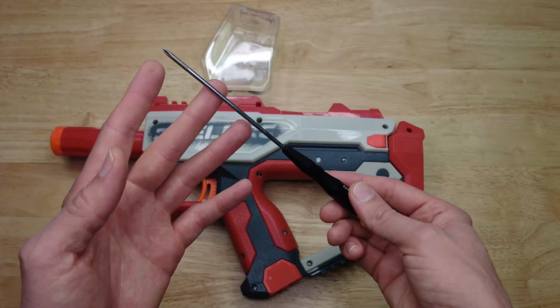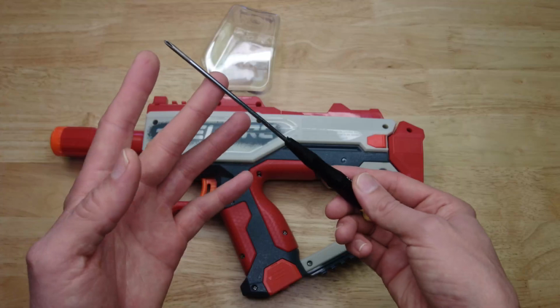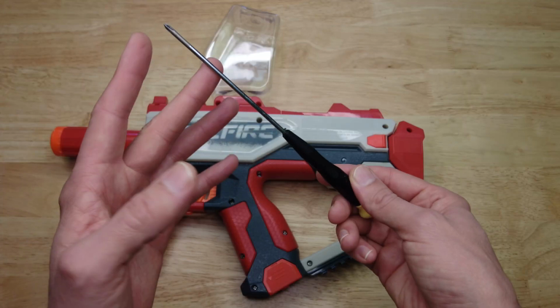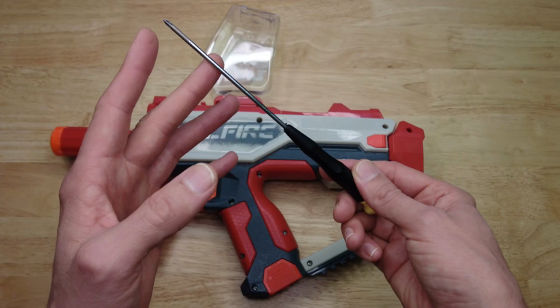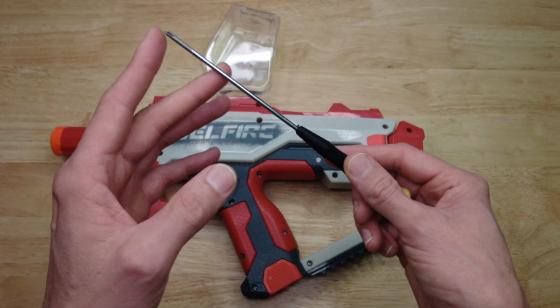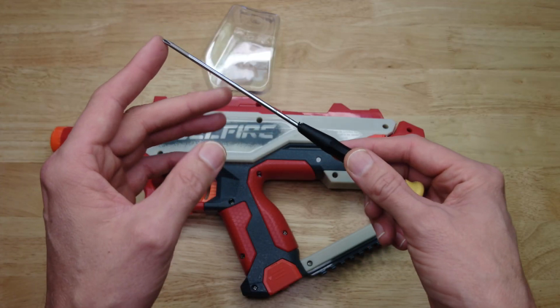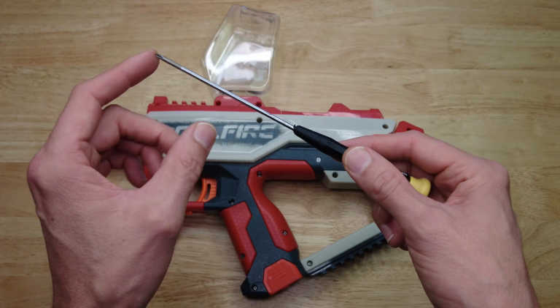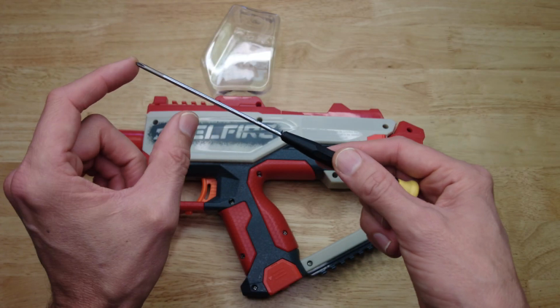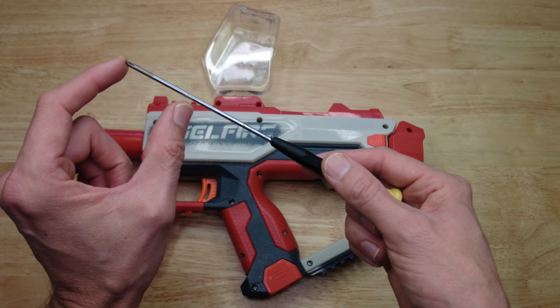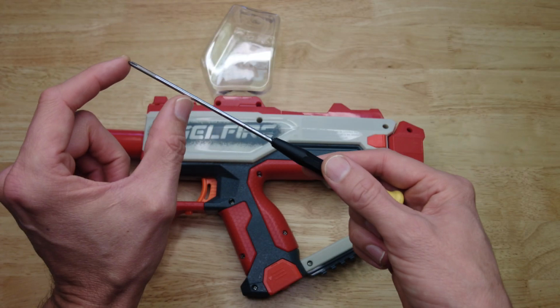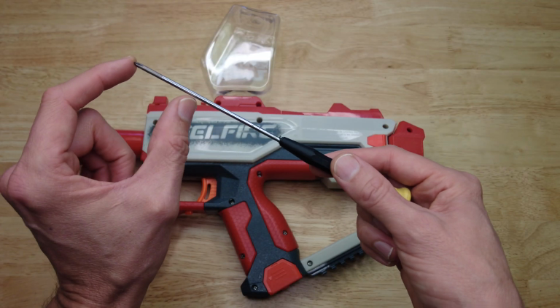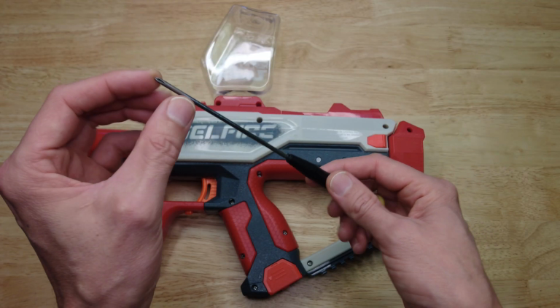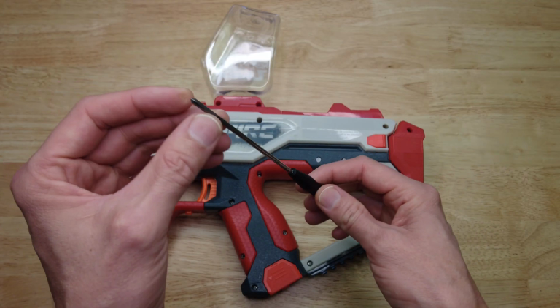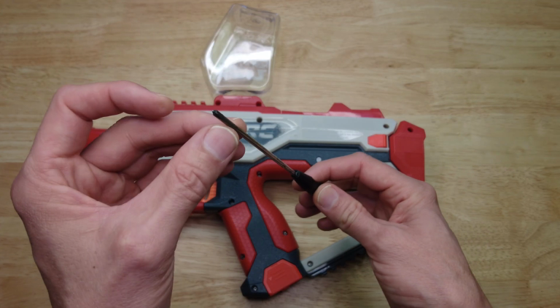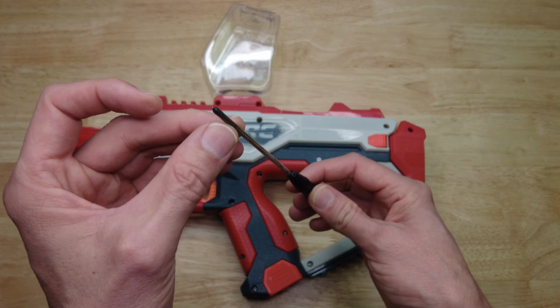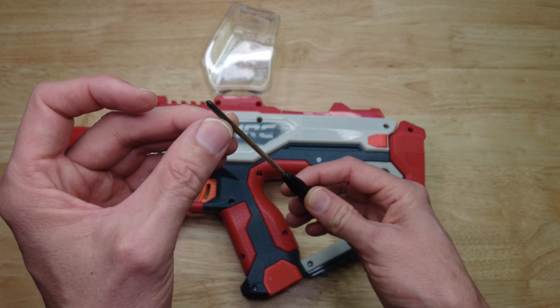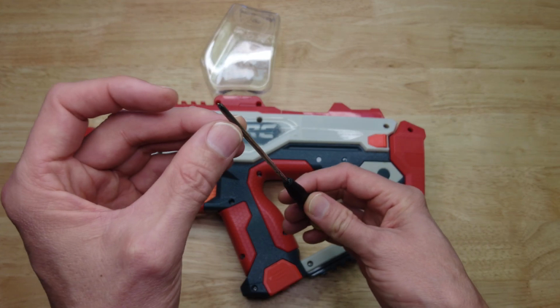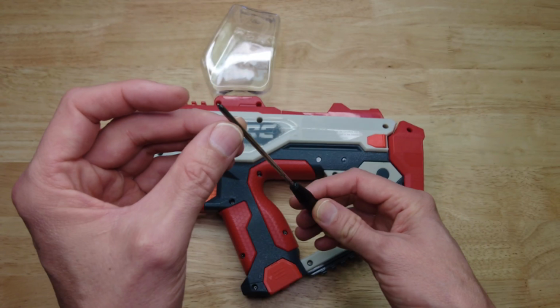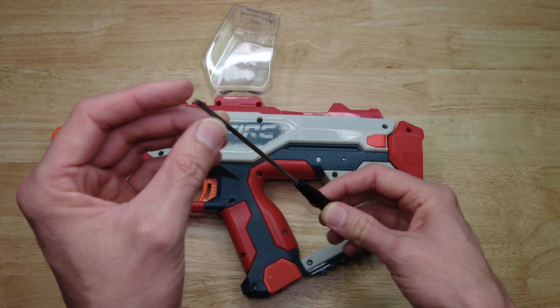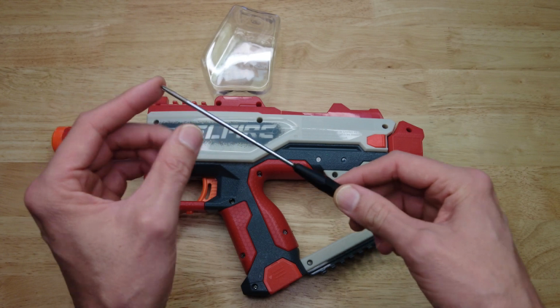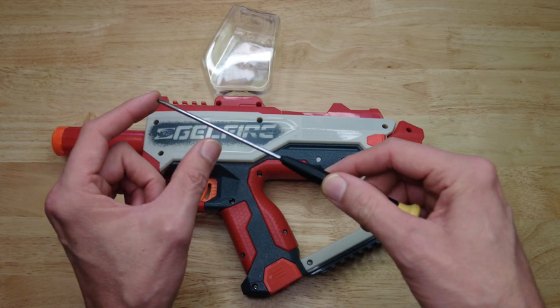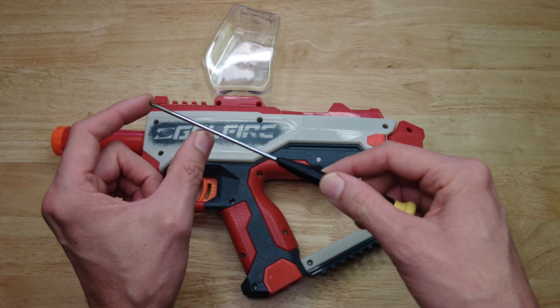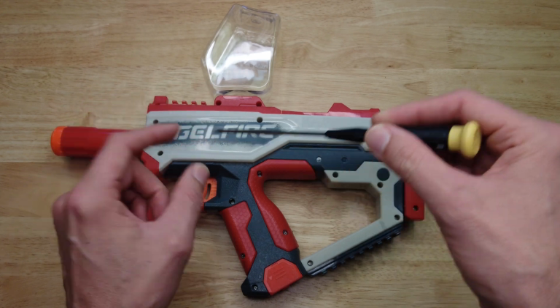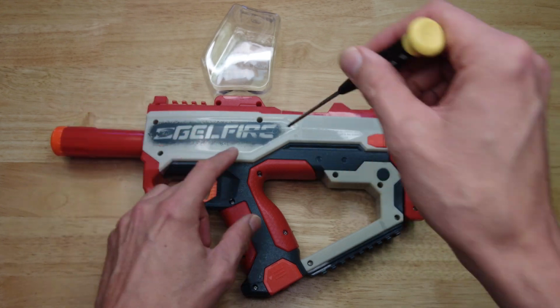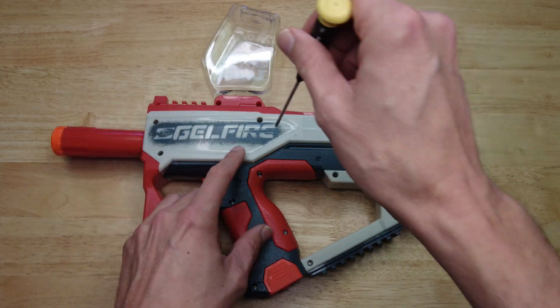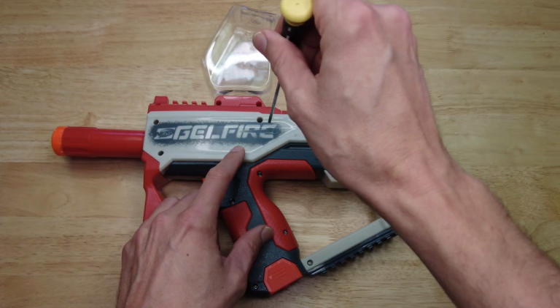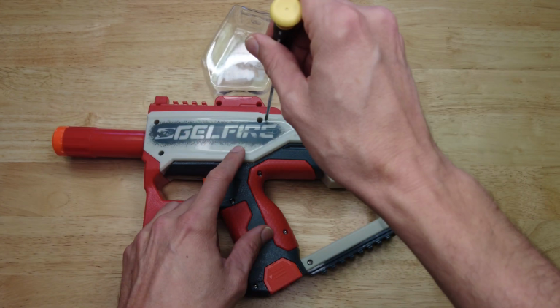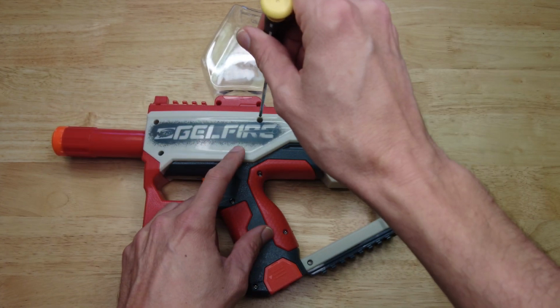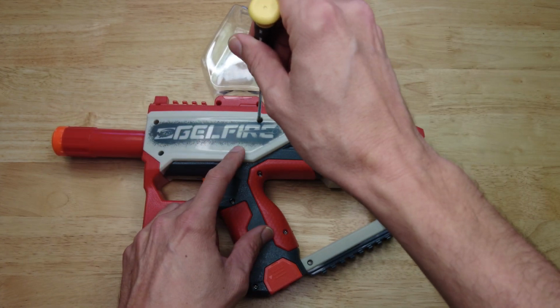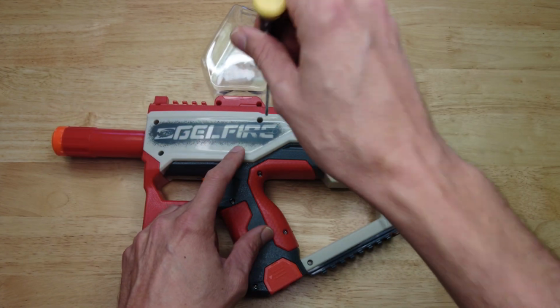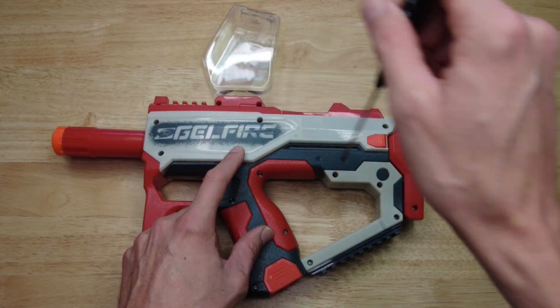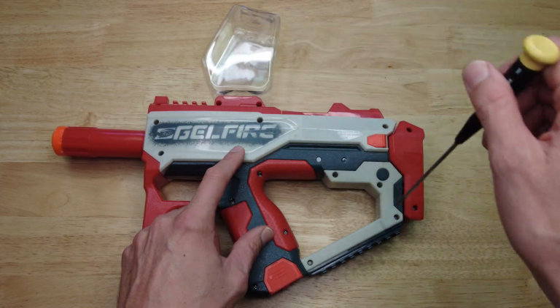The first thing you're gonna need is a number one or number zero Phillips screwdriver that is long enough to fit inside these deep screw holes.